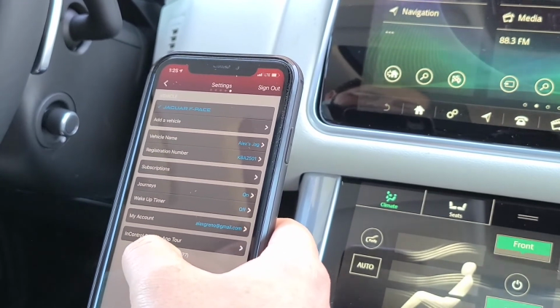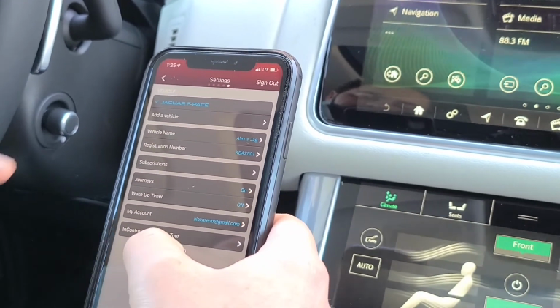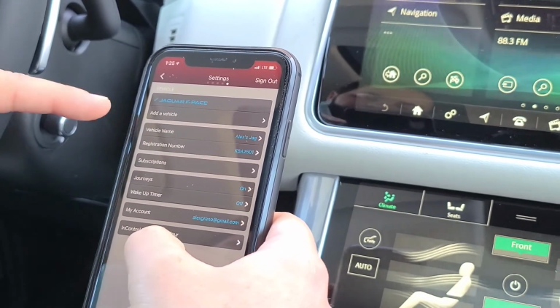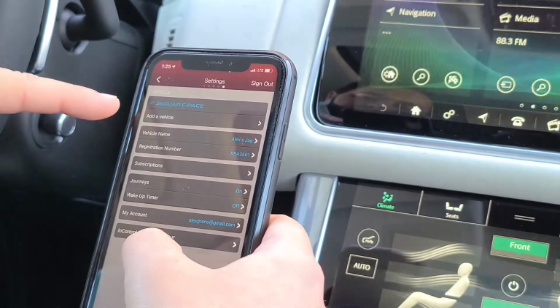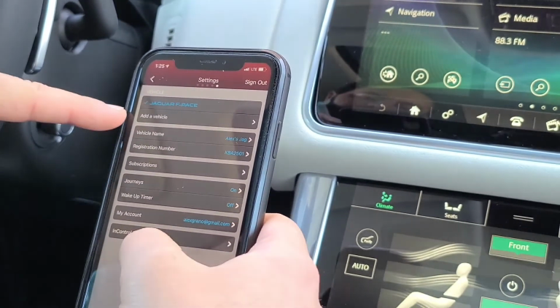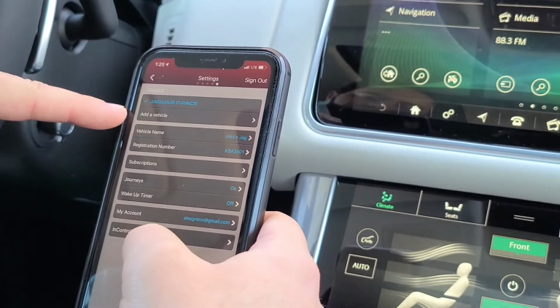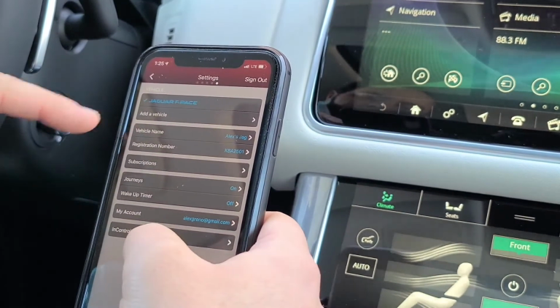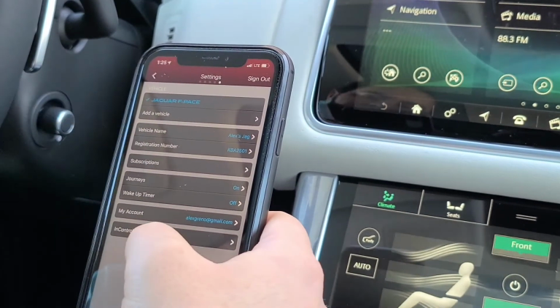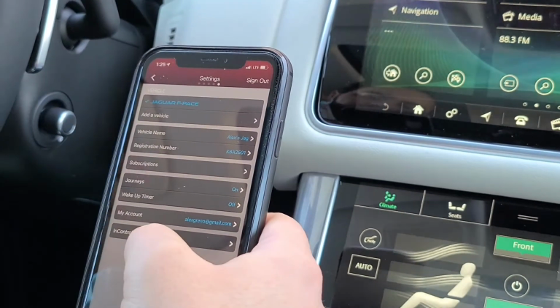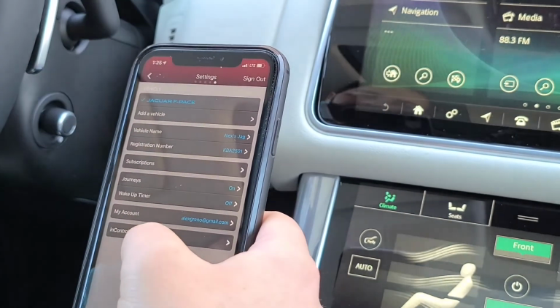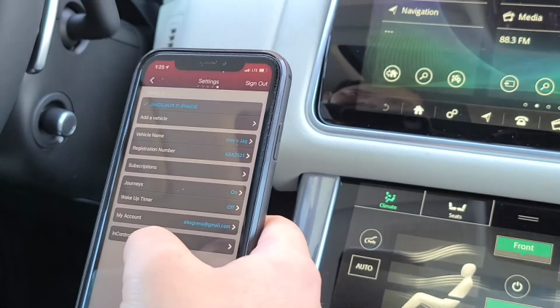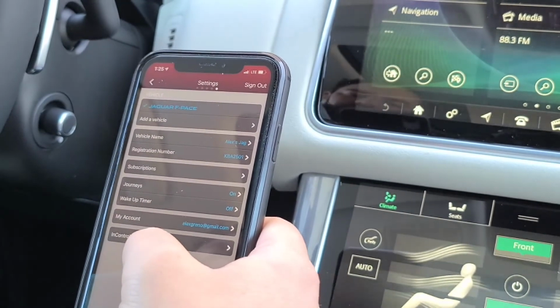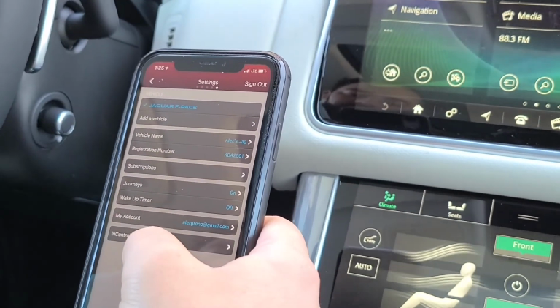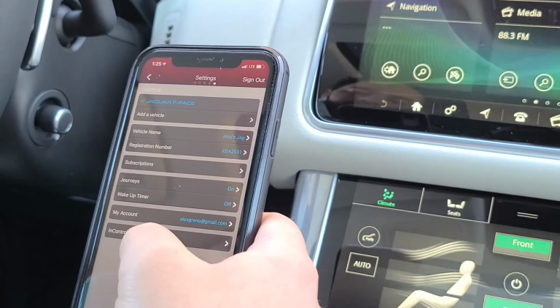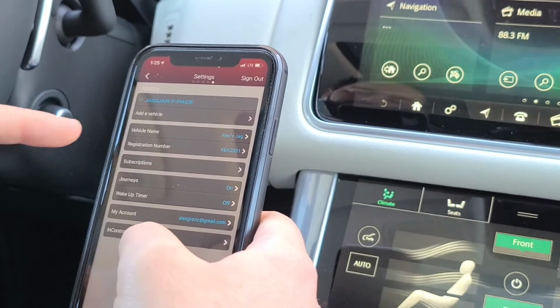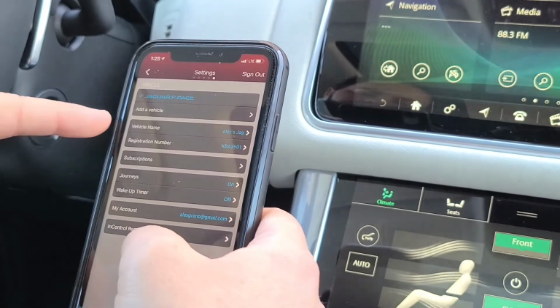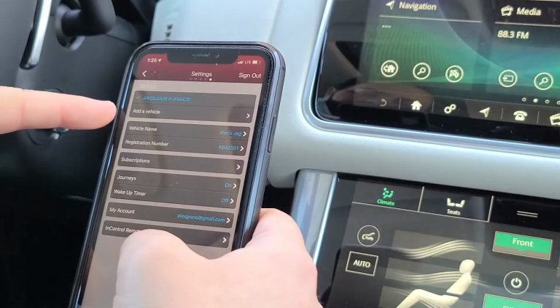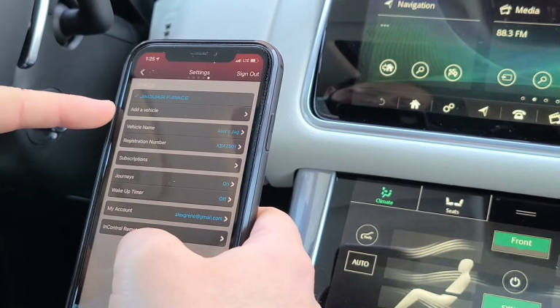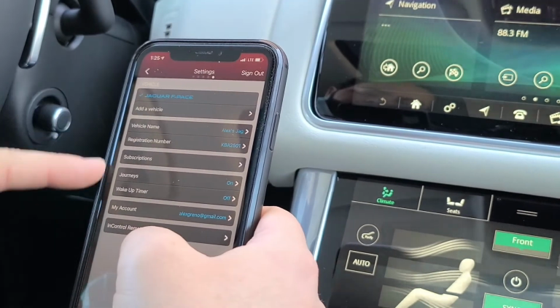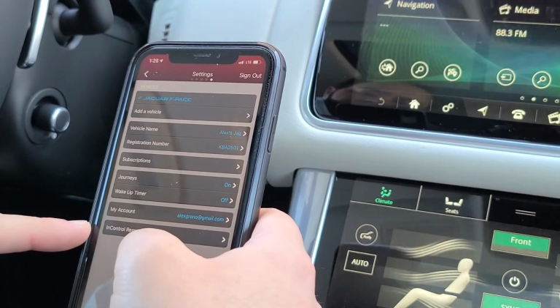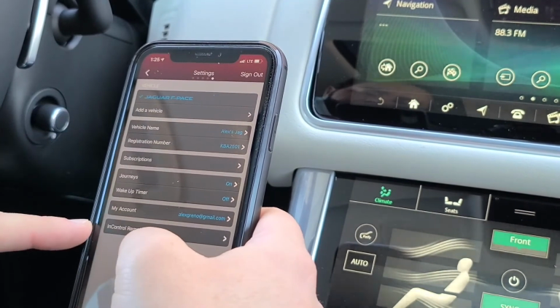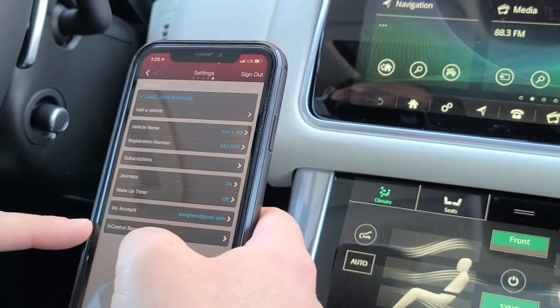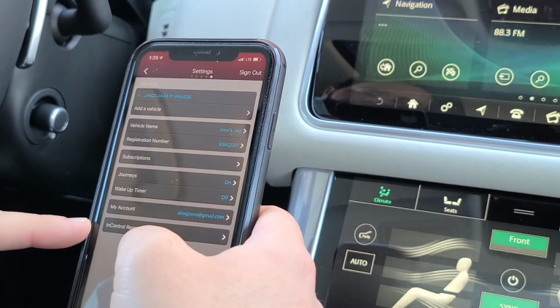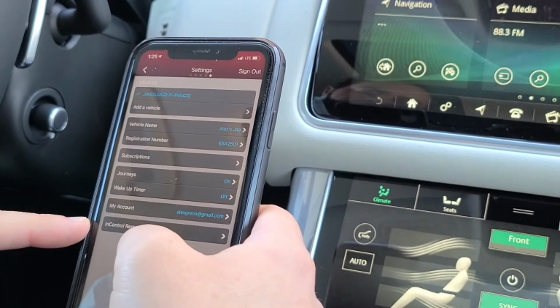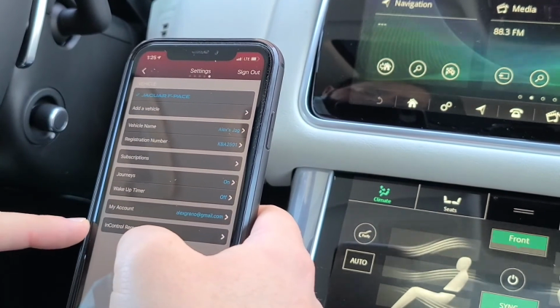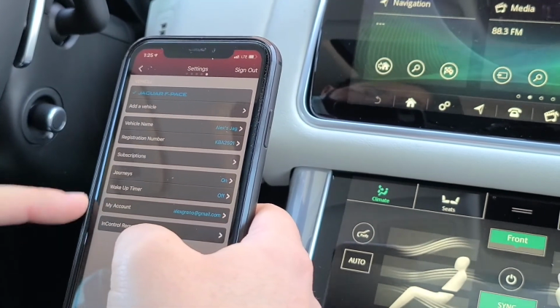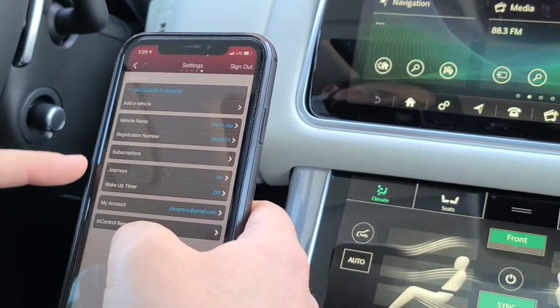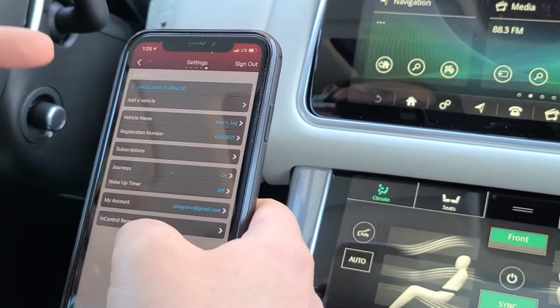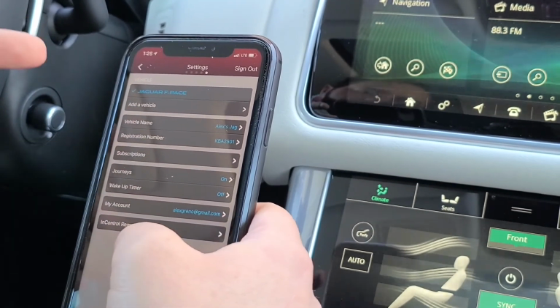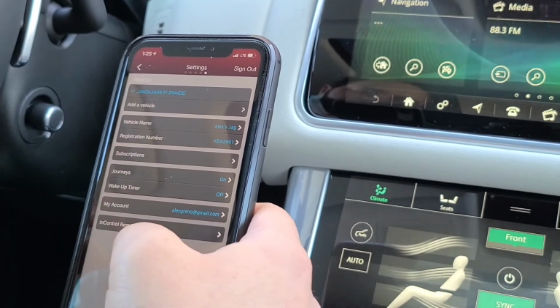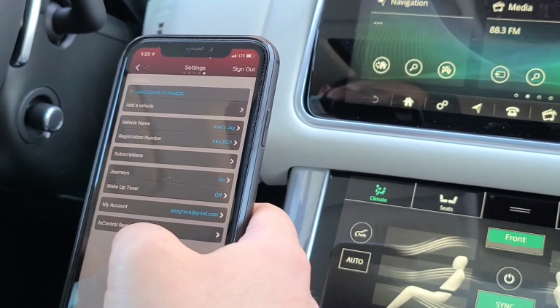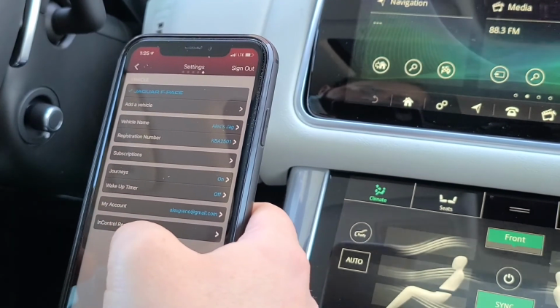Over here is where you can add a vehicle if in the future you buy another car. It will also show all the information on the vehicle you're currently driving.